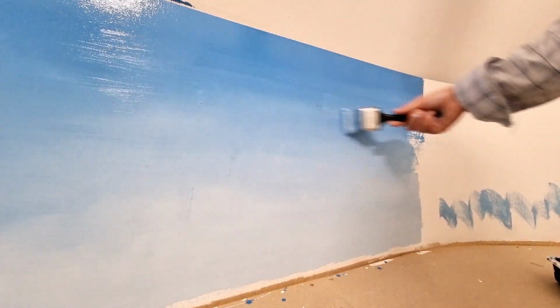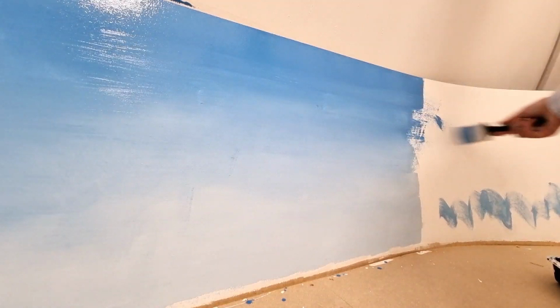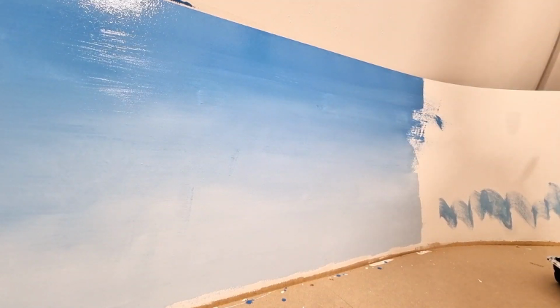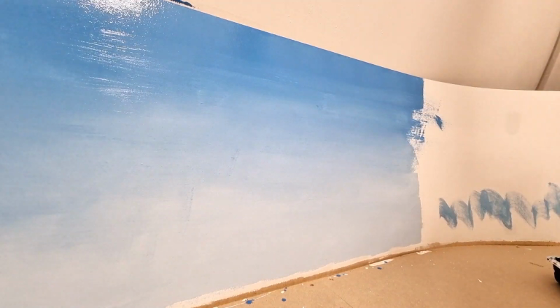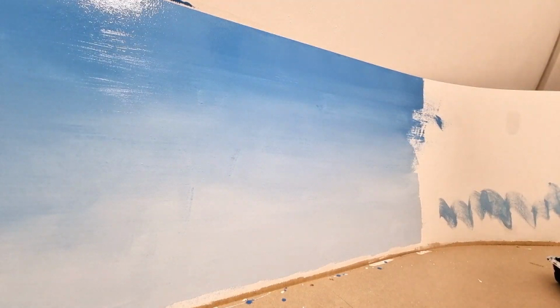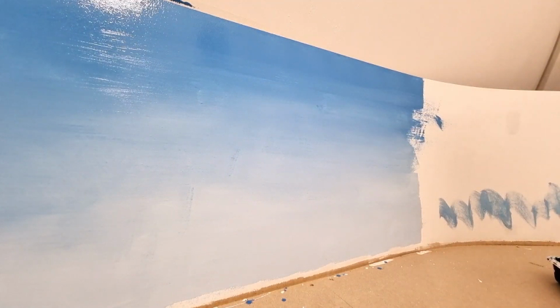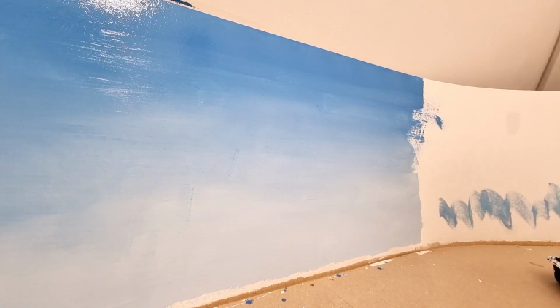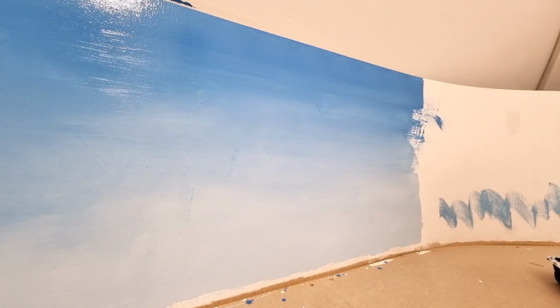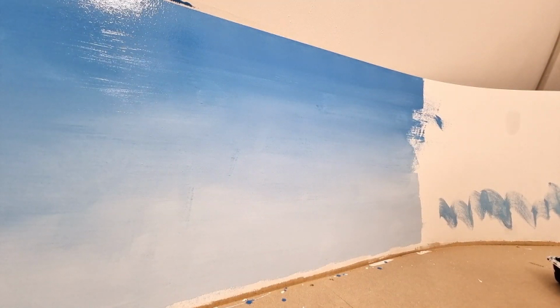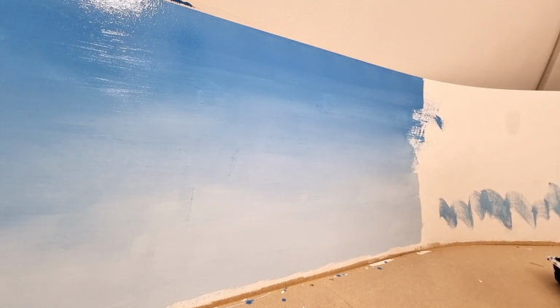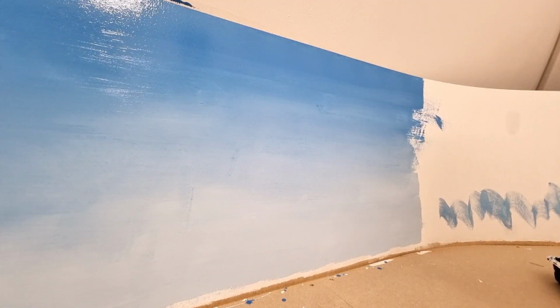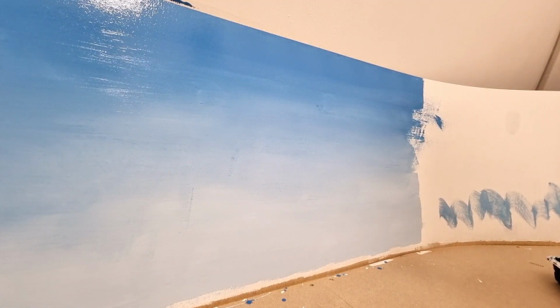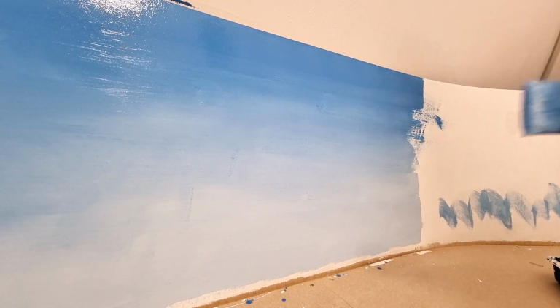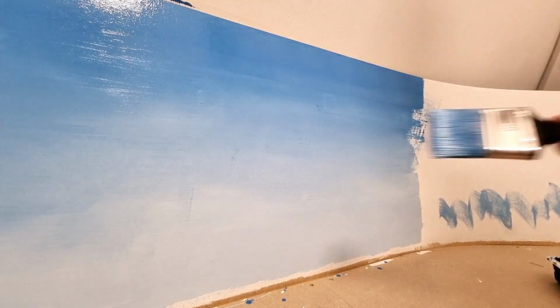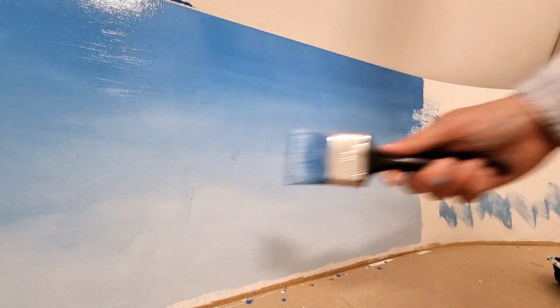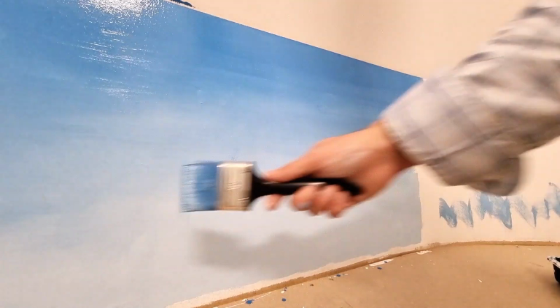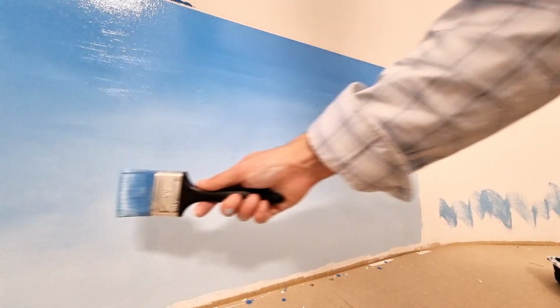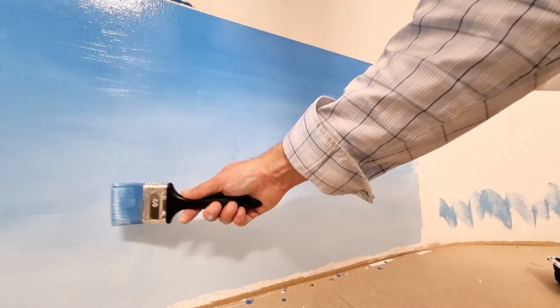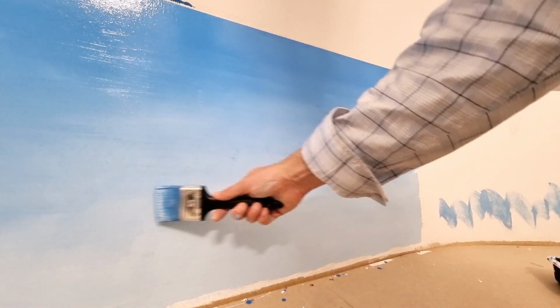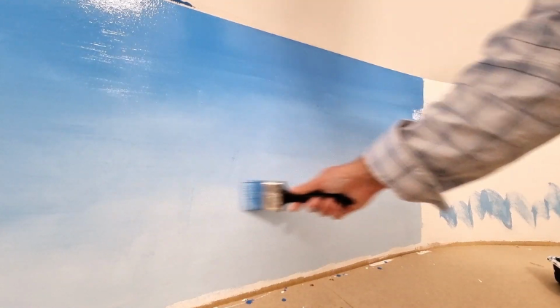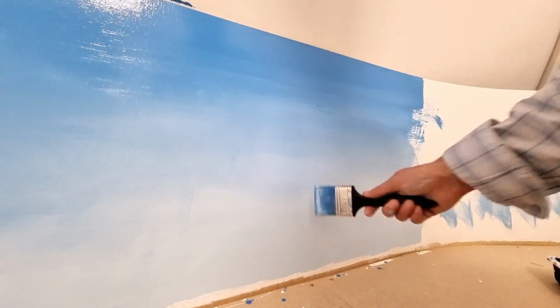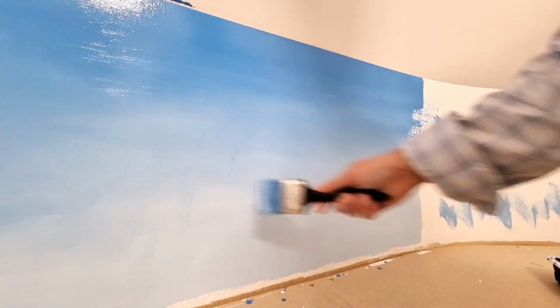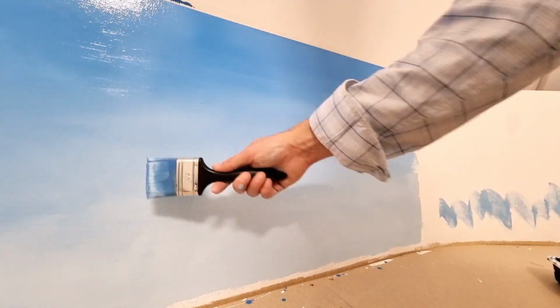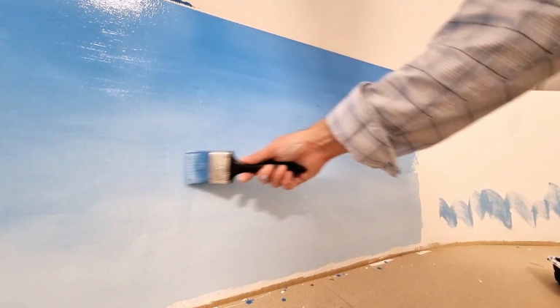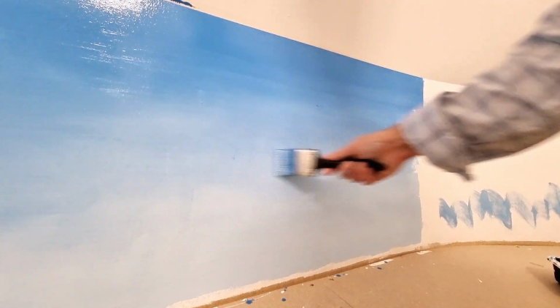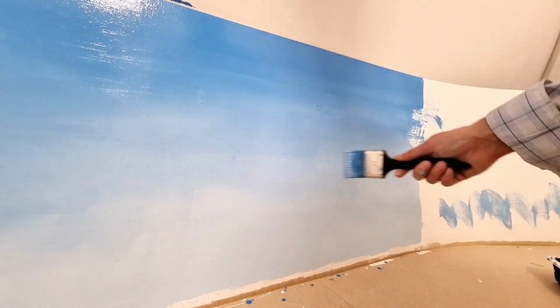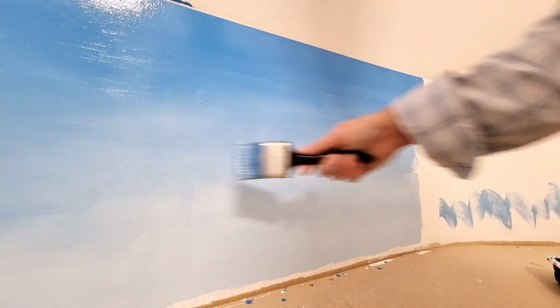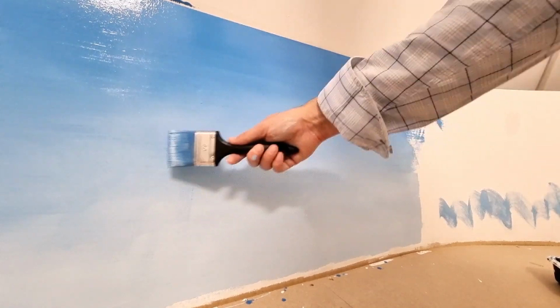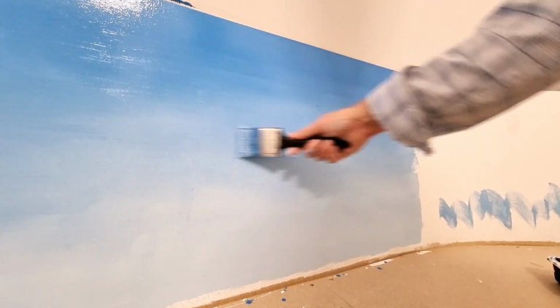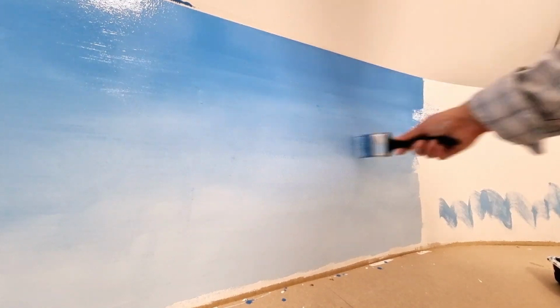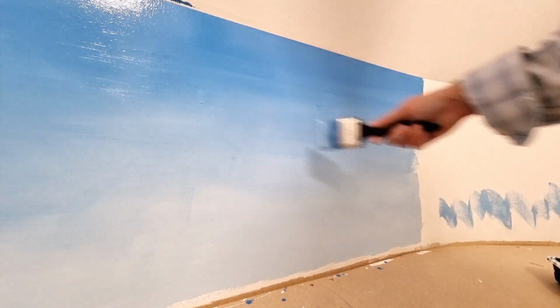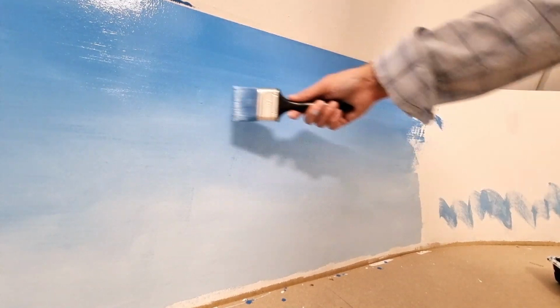So there we are. This is a nice canvas for our clouds. Let's go to the next step.